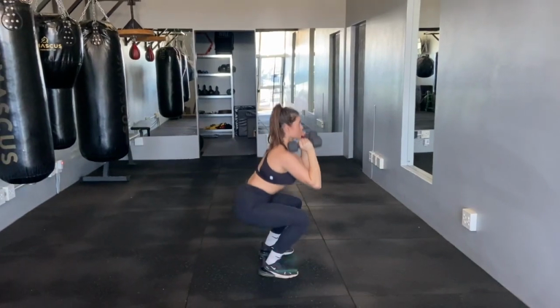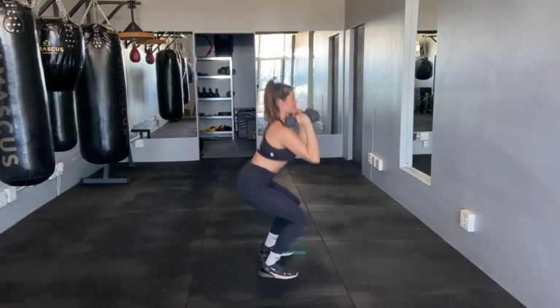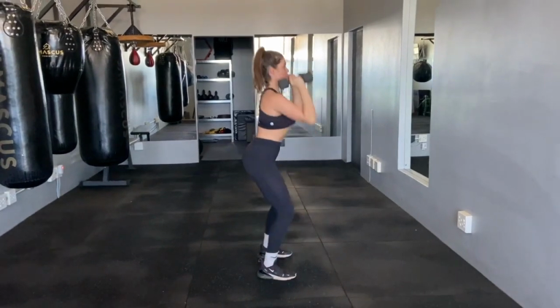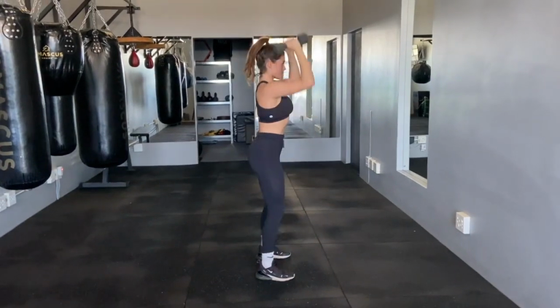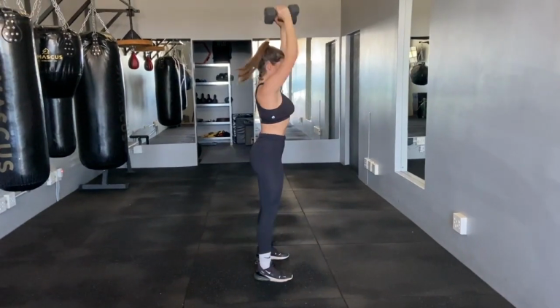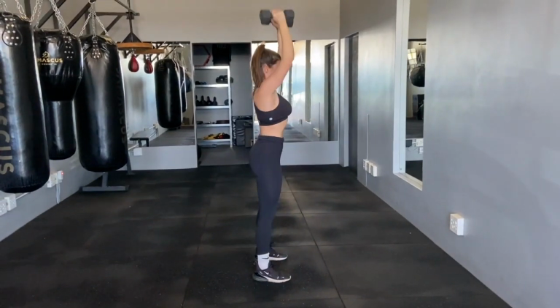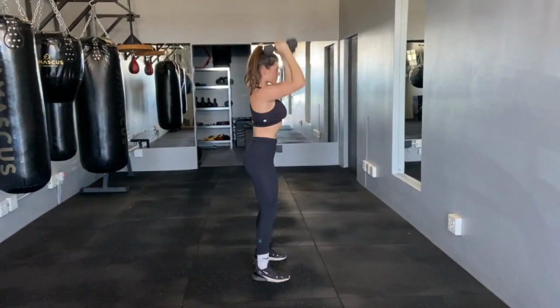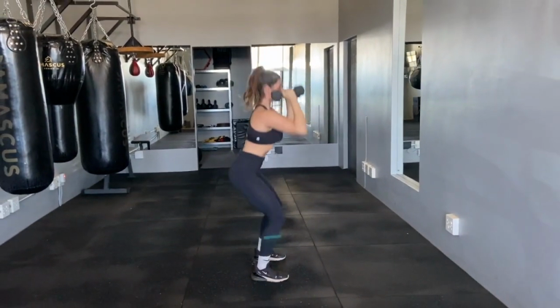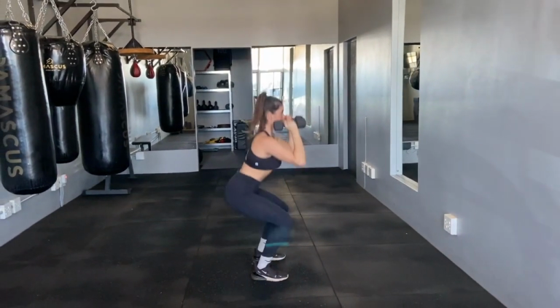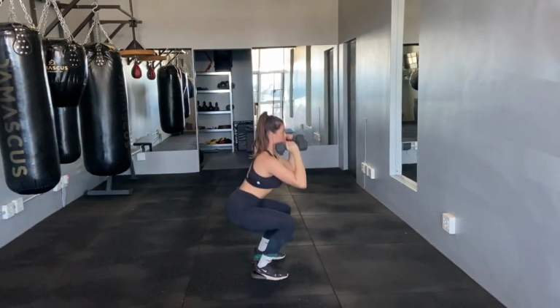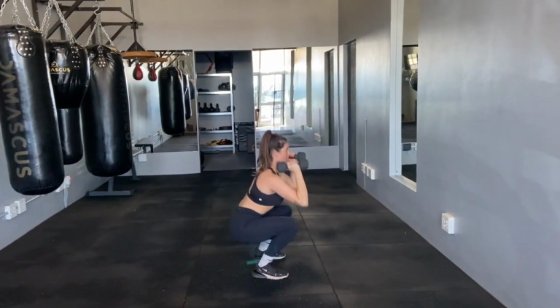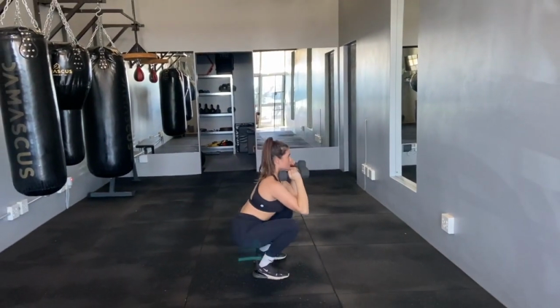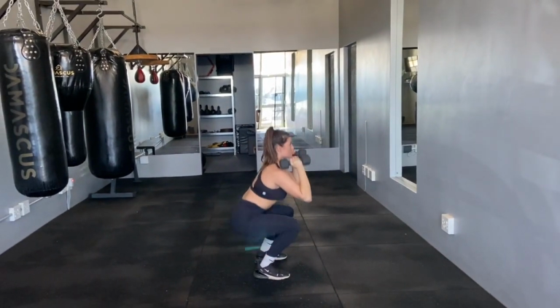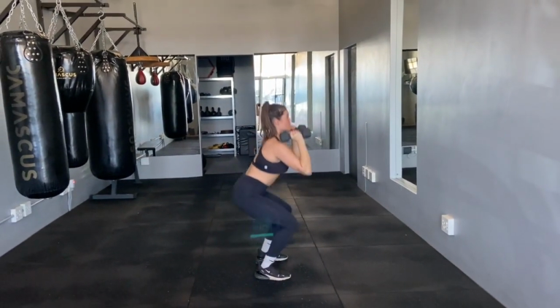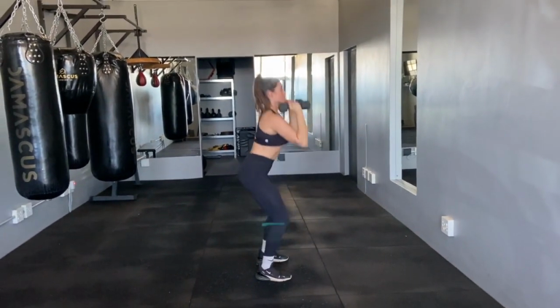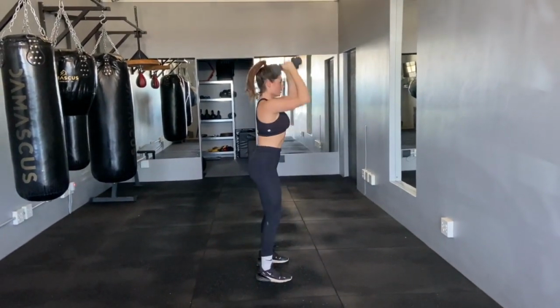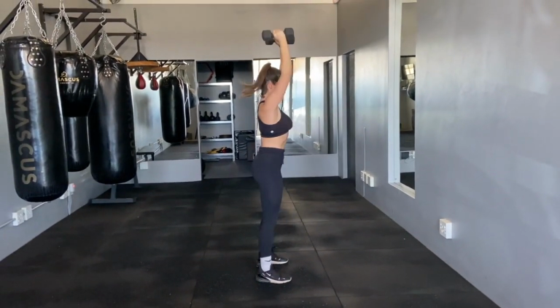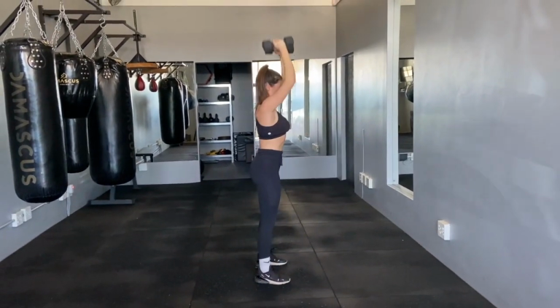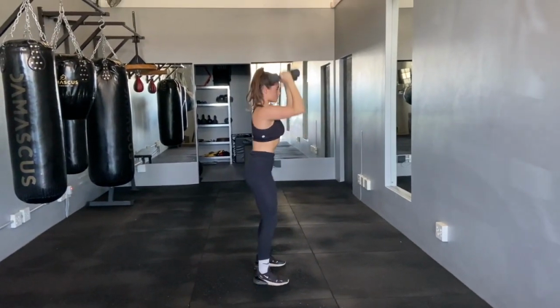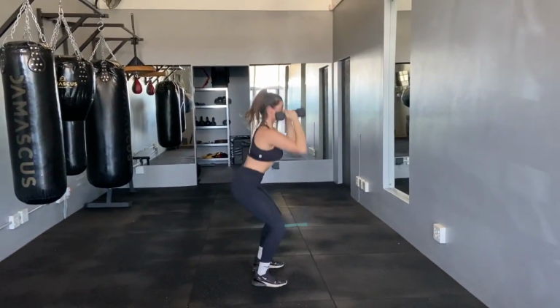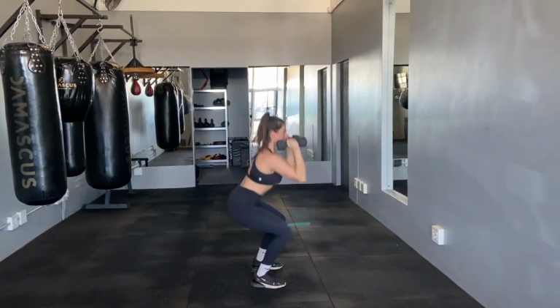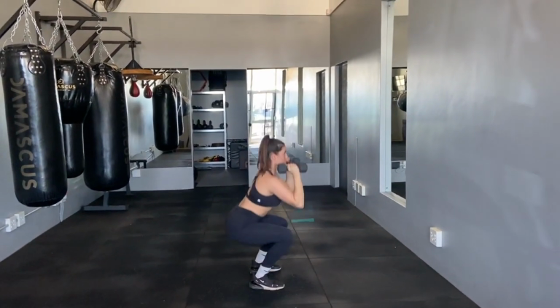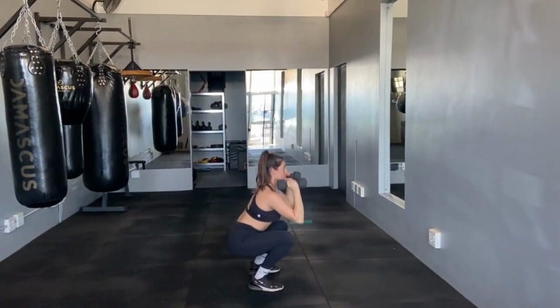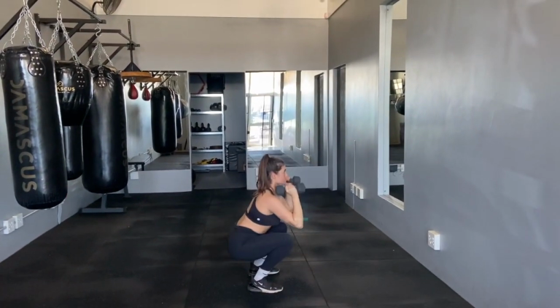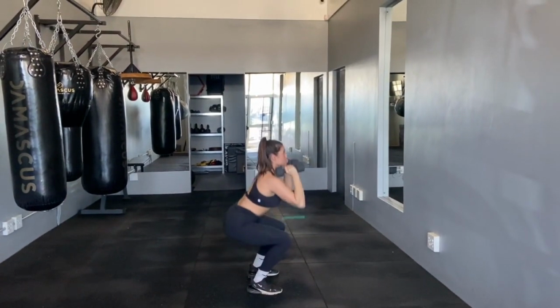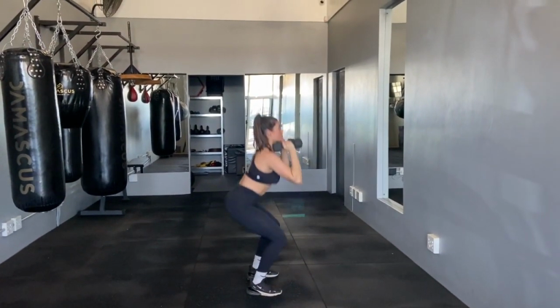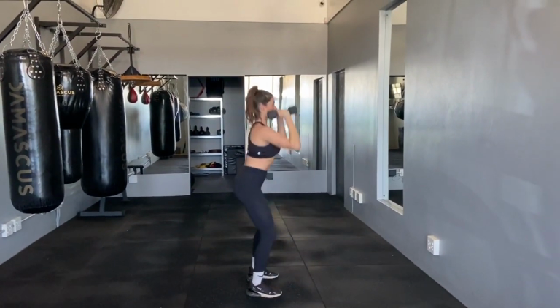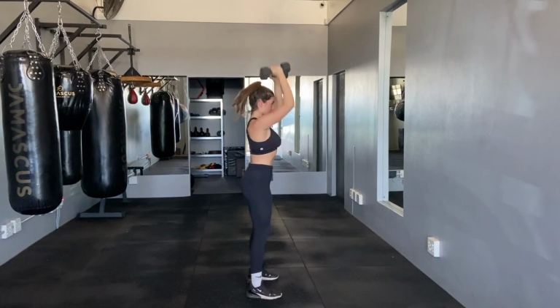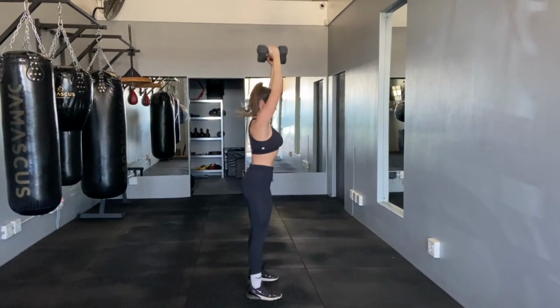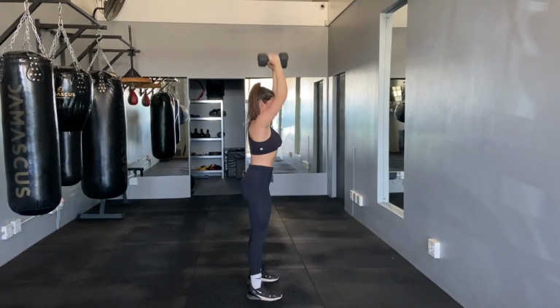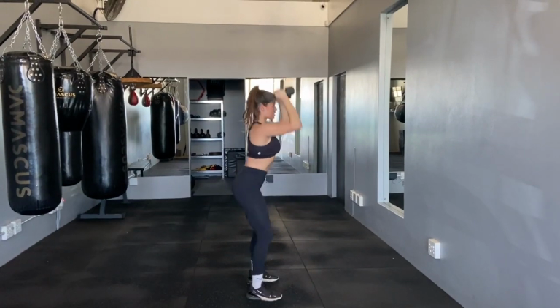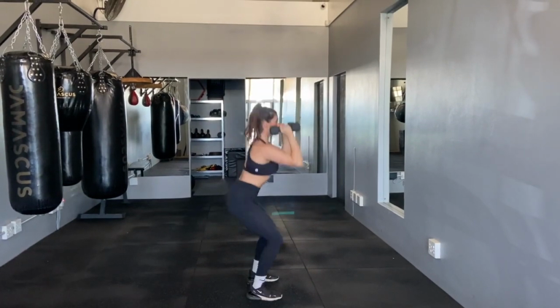Thrusters. Hold the dumbbells on your shoulders, palms facing each other. Feet should be shoulder-width apart.